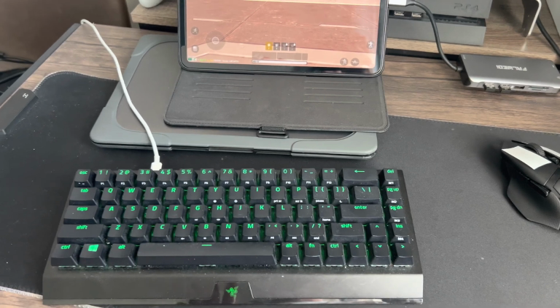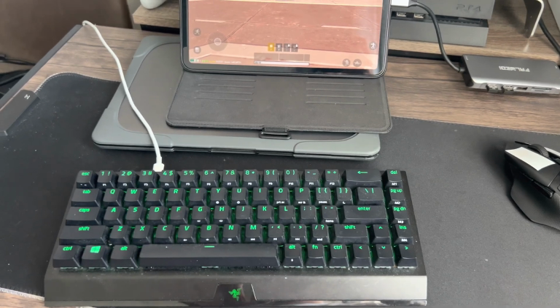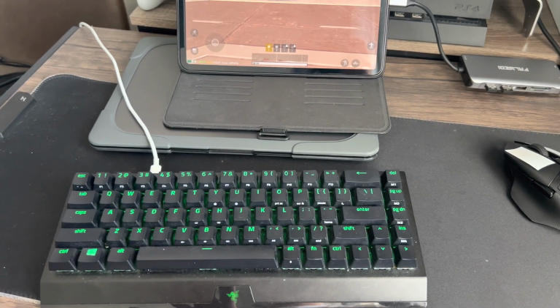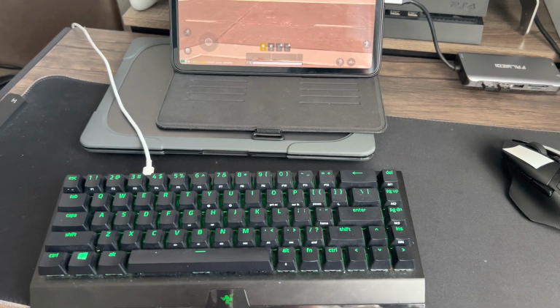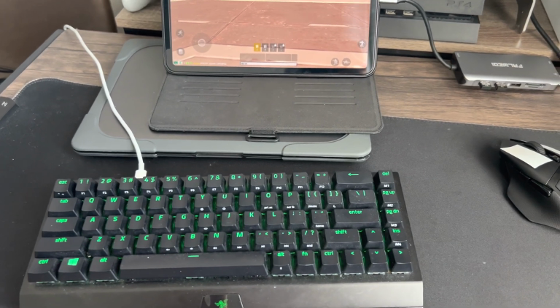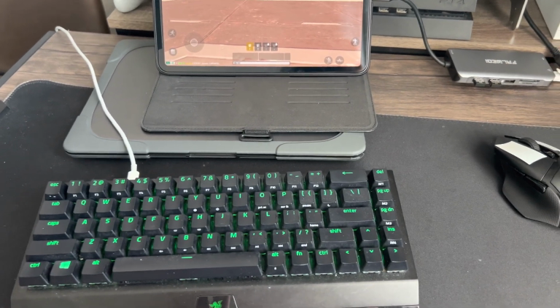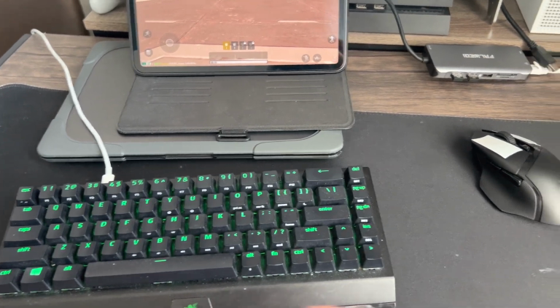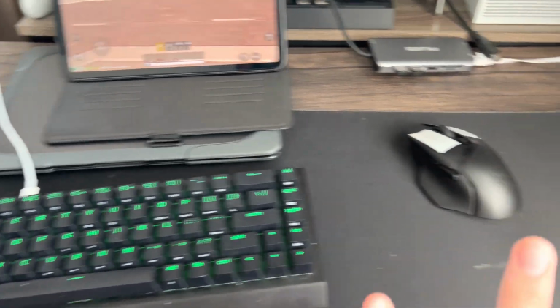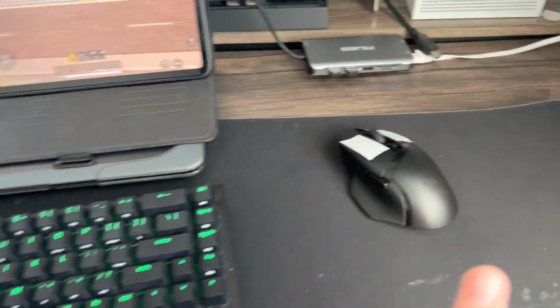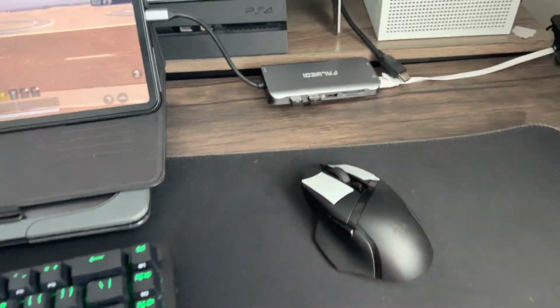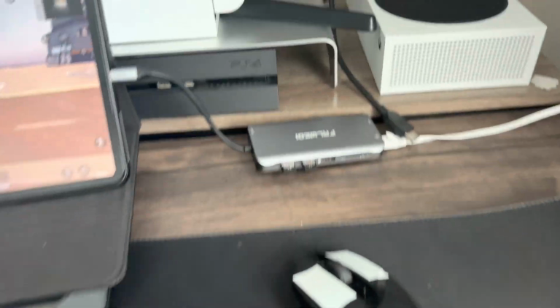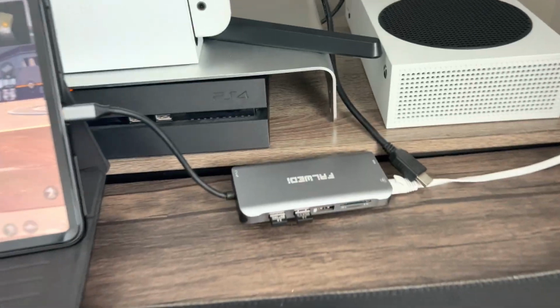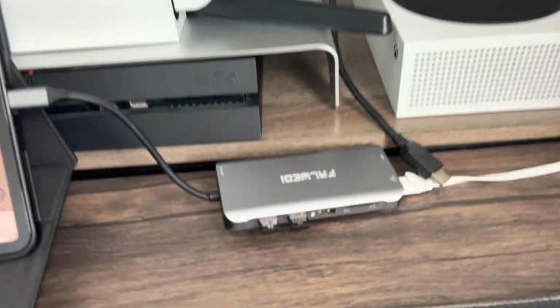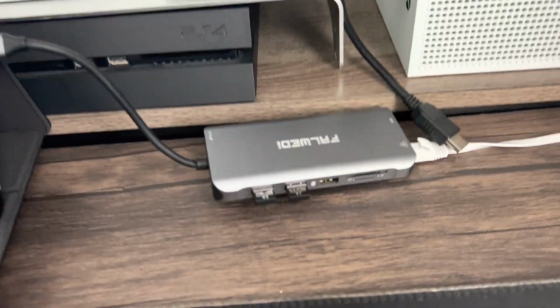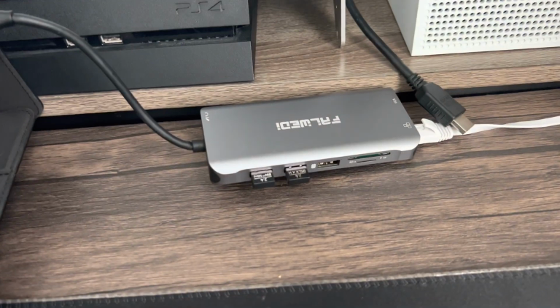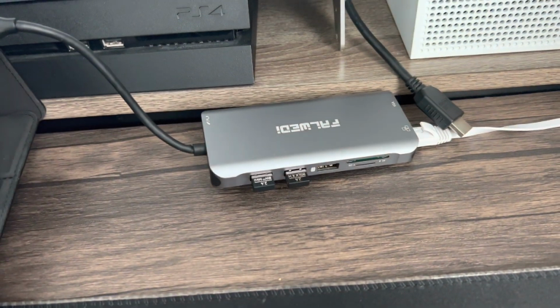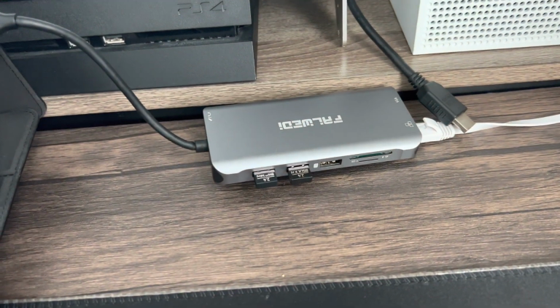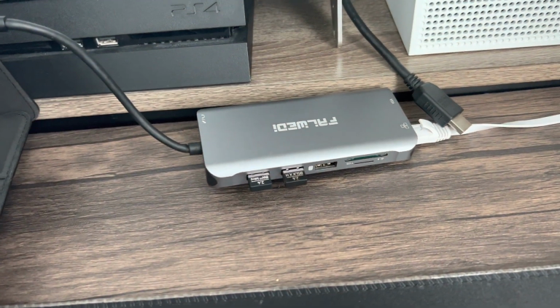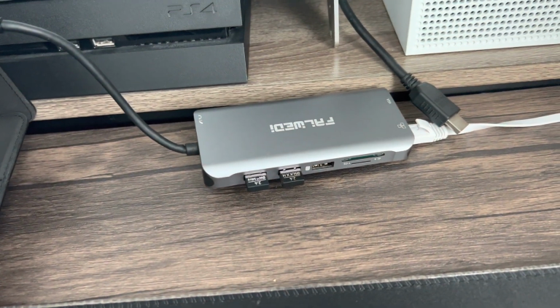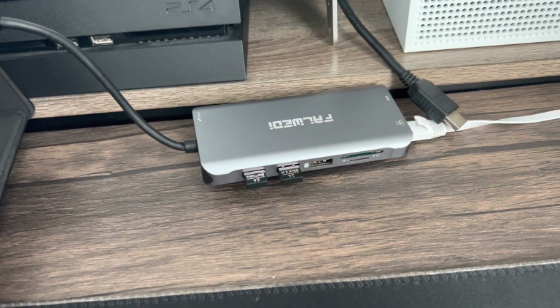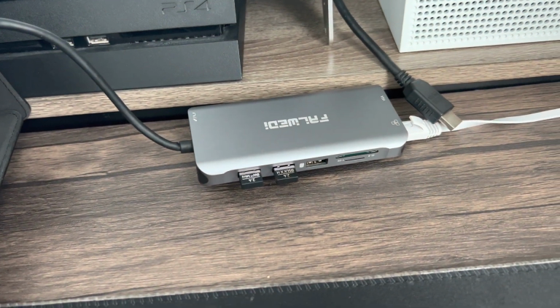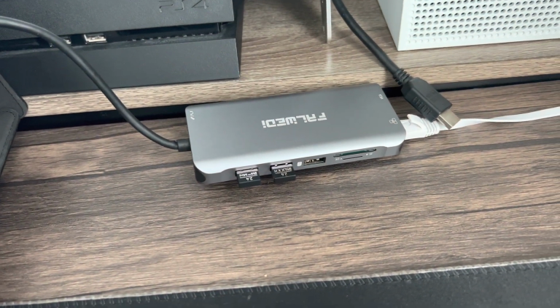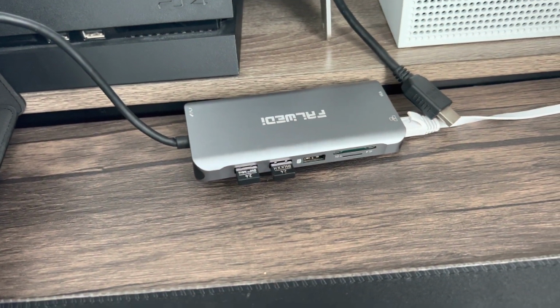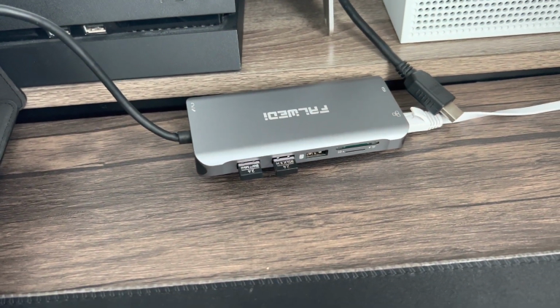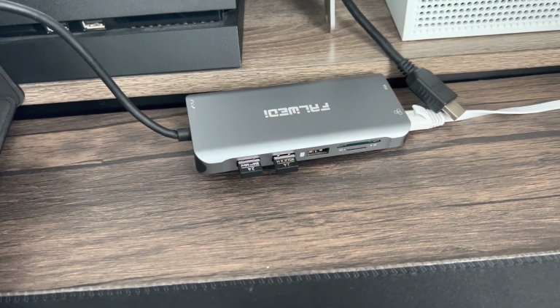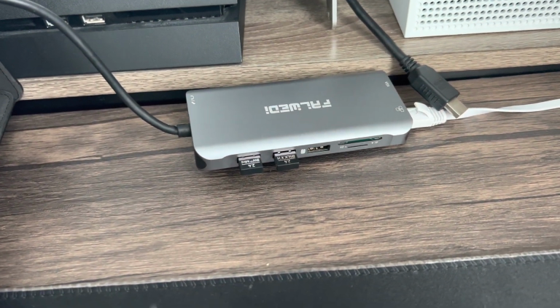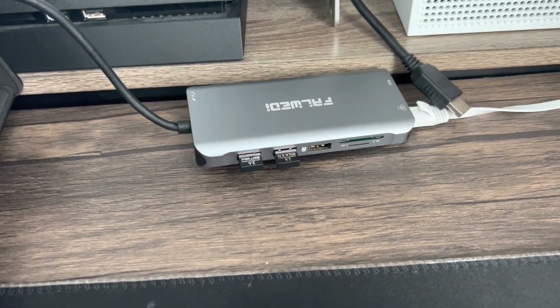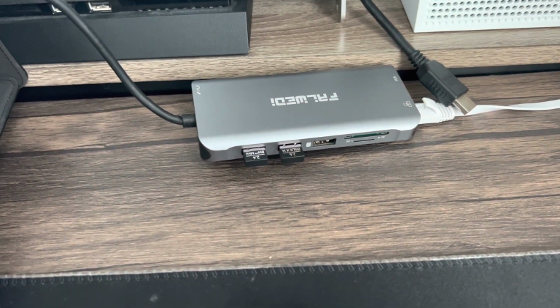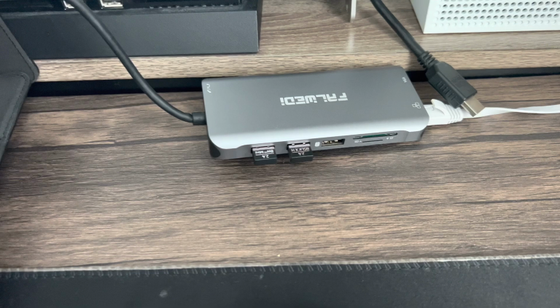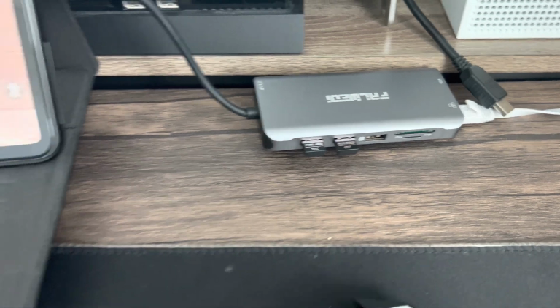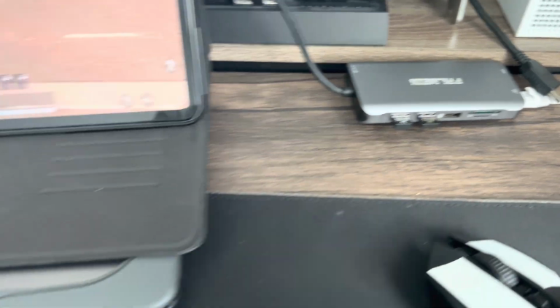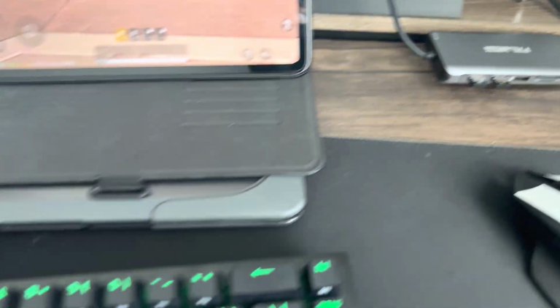Here's my keyboard and mouse. This is my dock. It's connected with USBs, wireless.